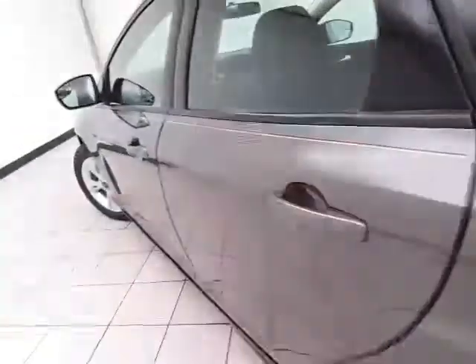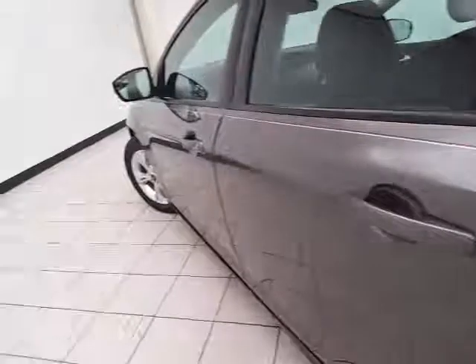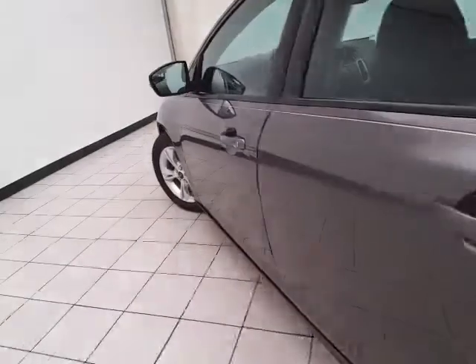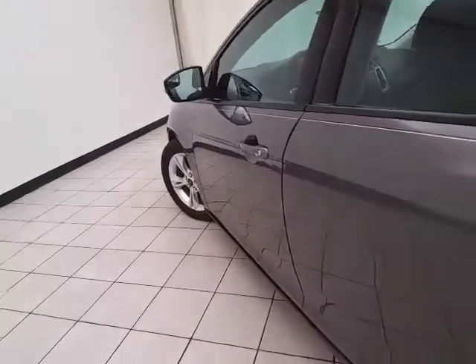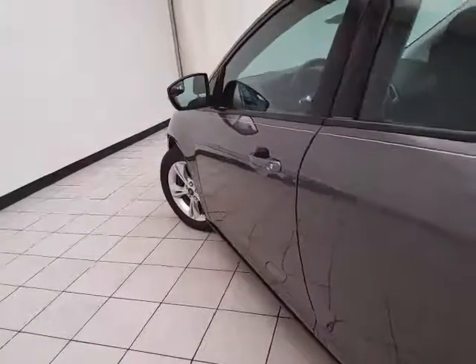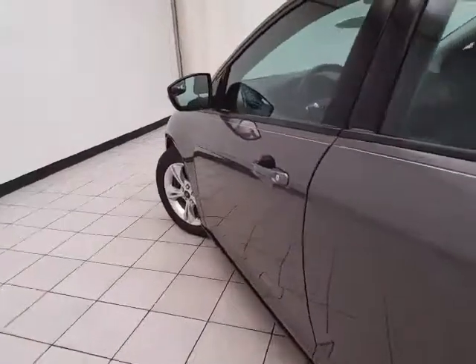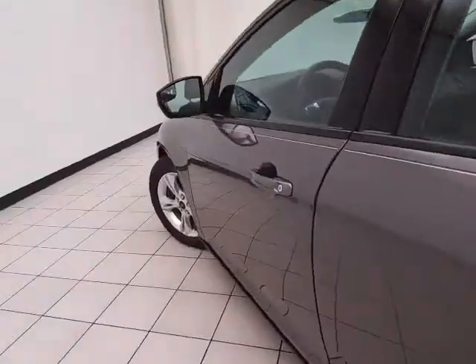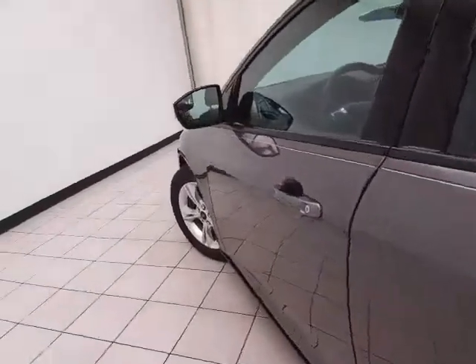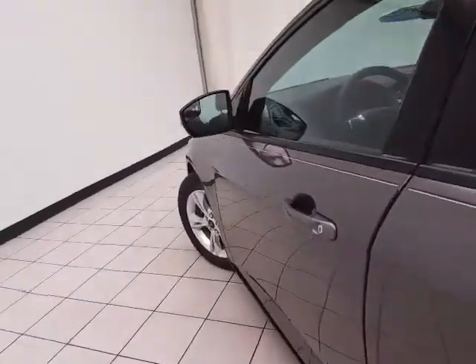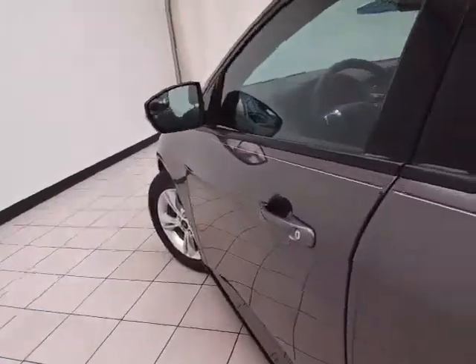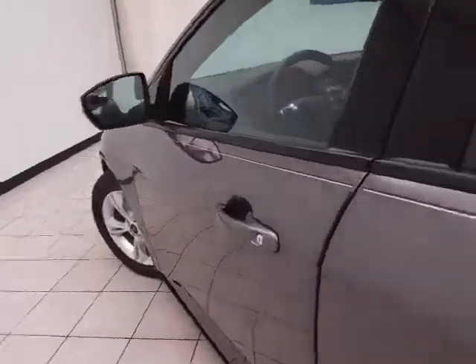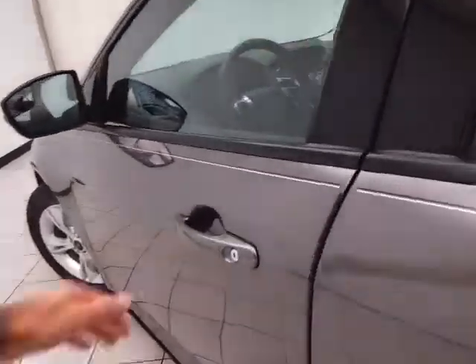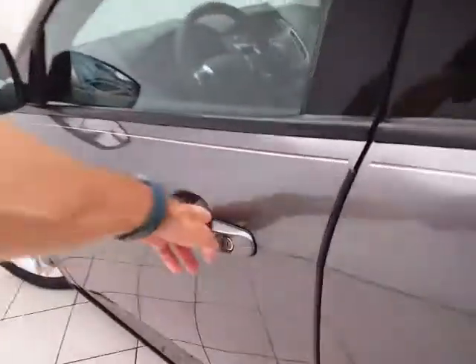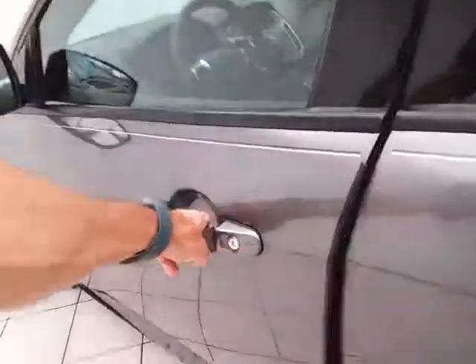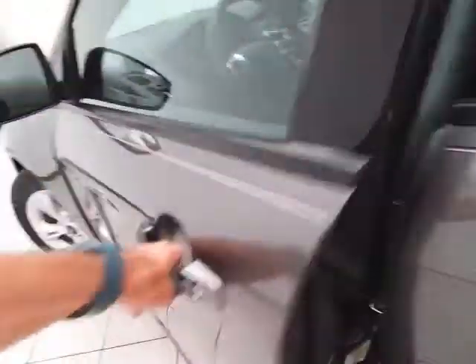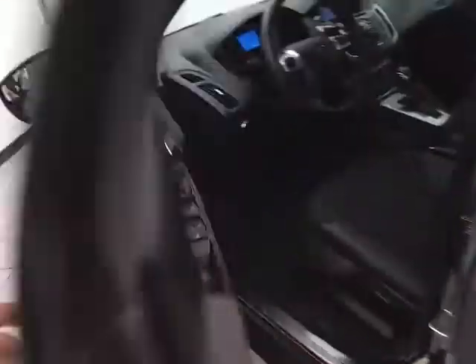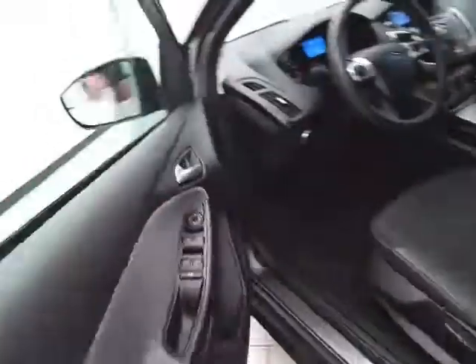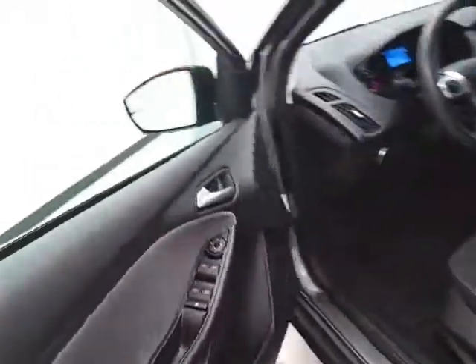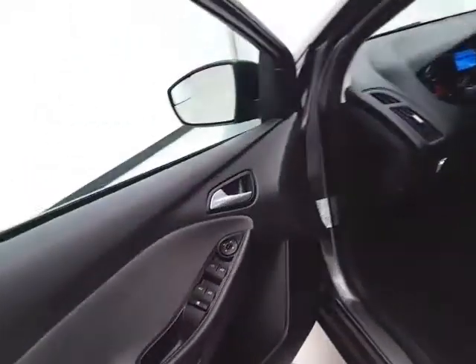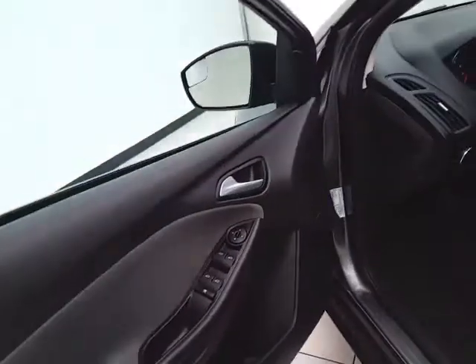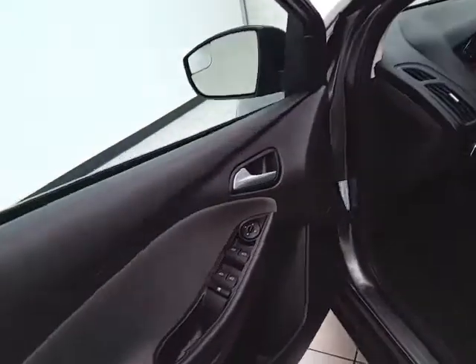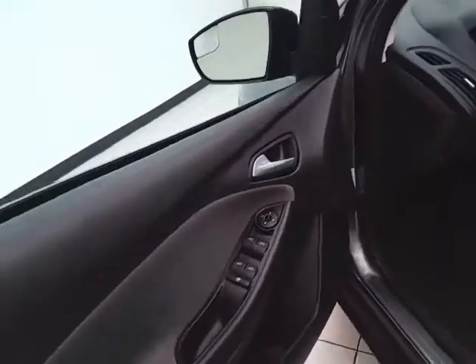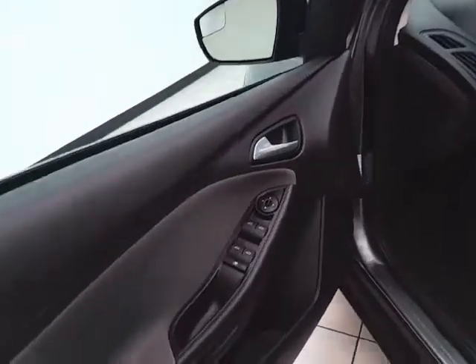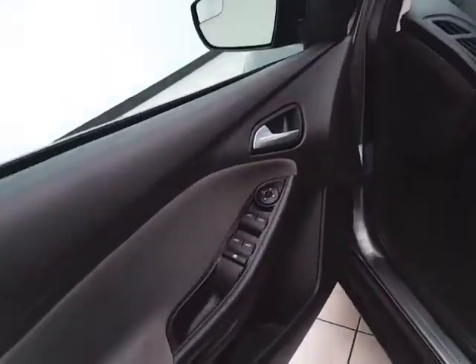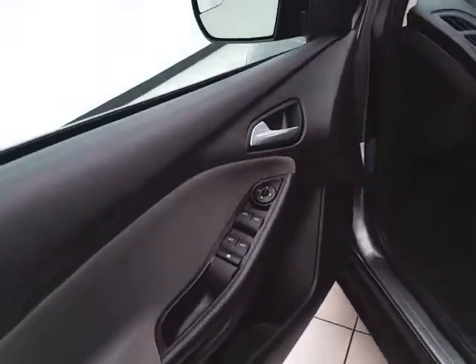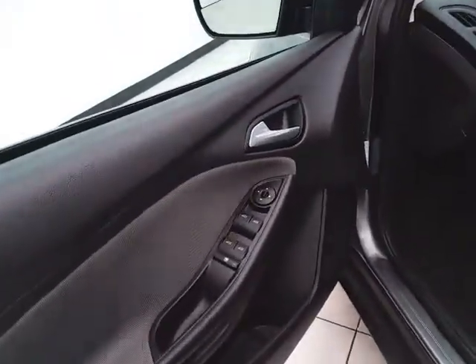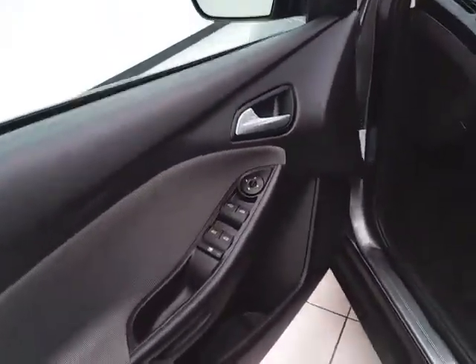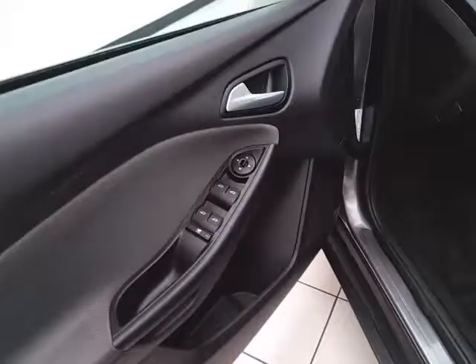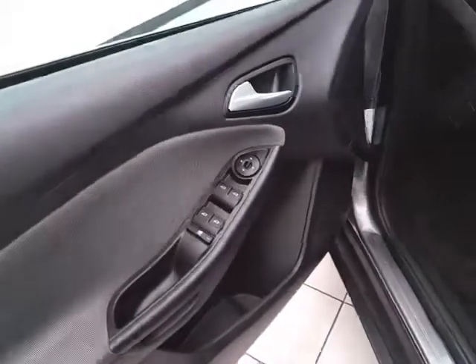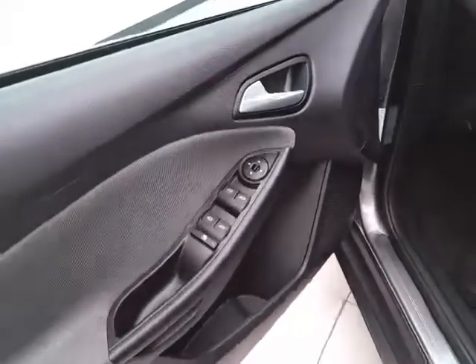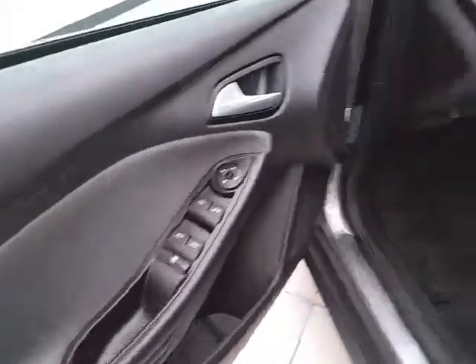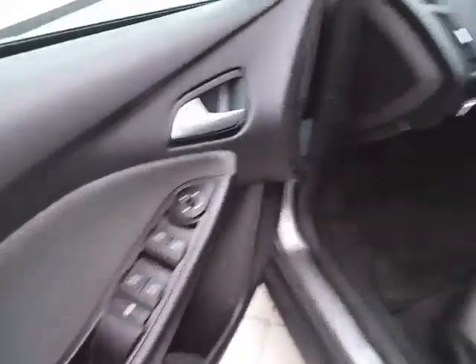Lots of cargo space in the rear with a removable privacy cover. This SE has keyless entry, along with power windows, locks, and mirrors.